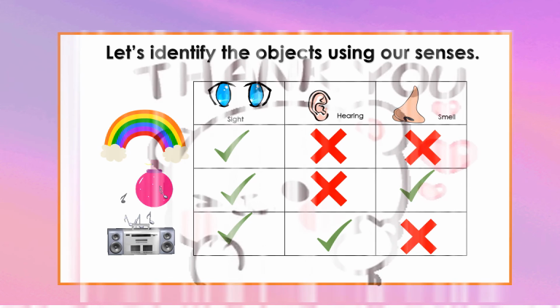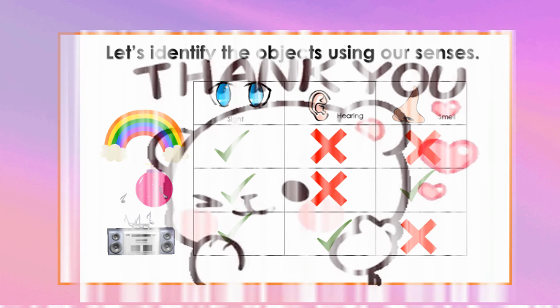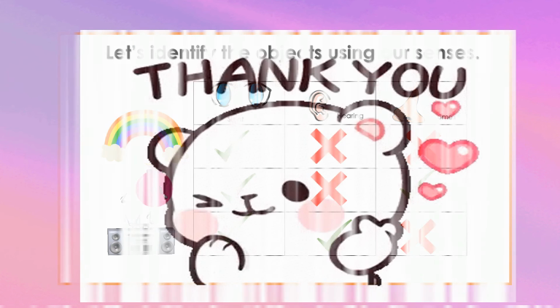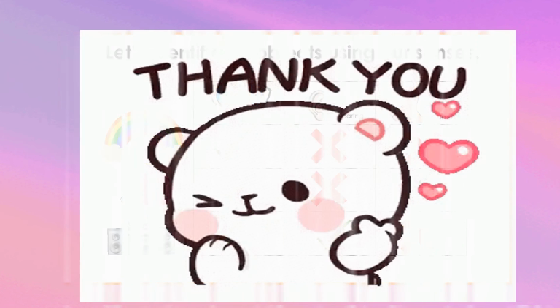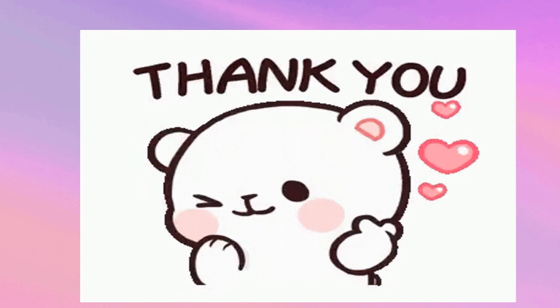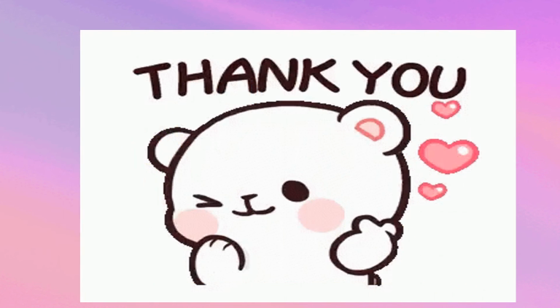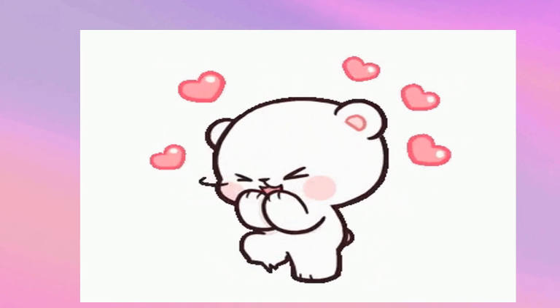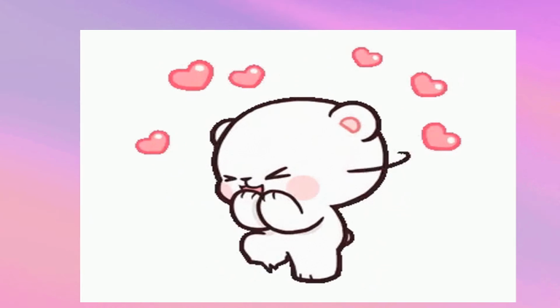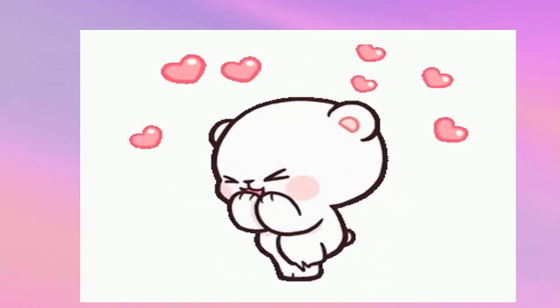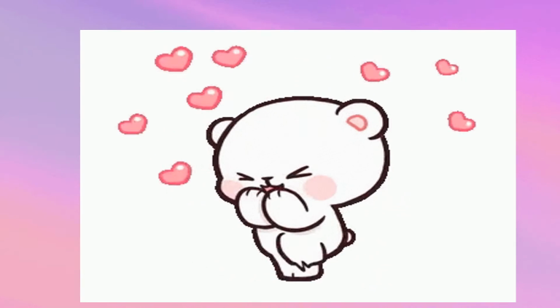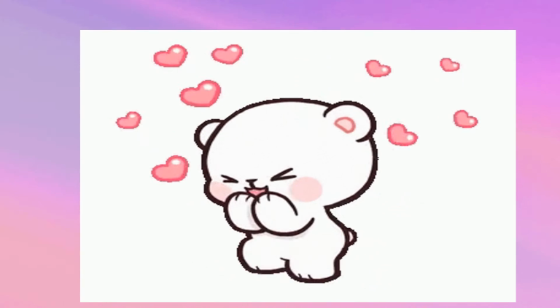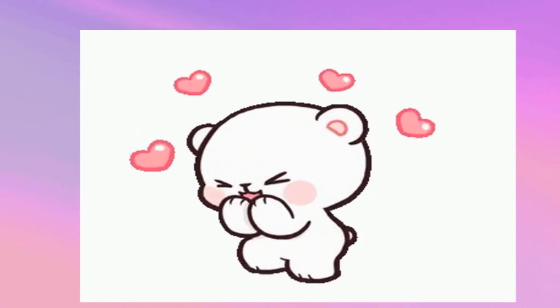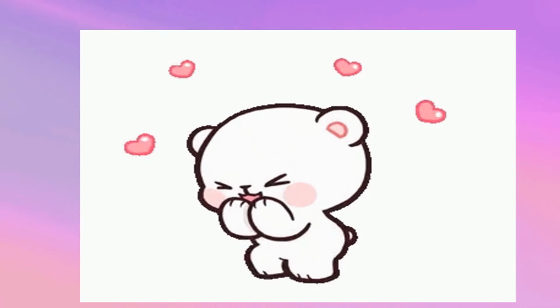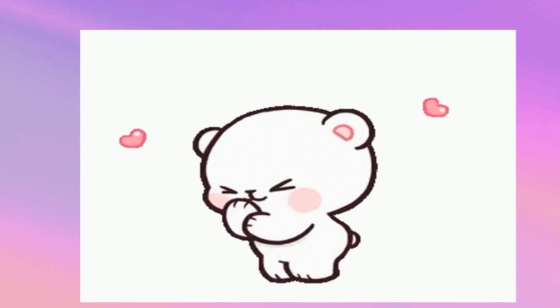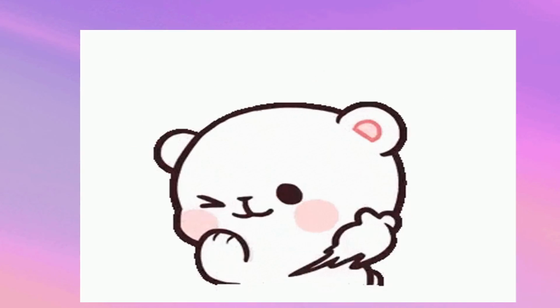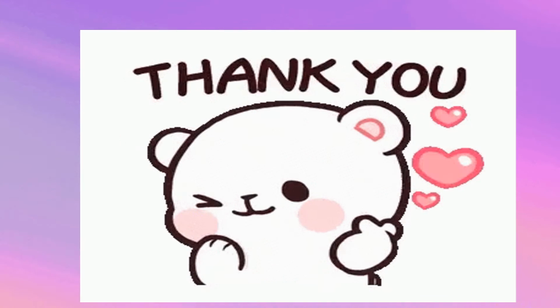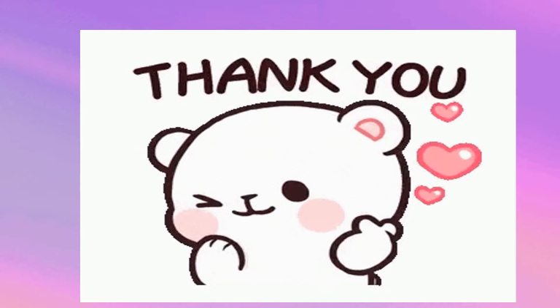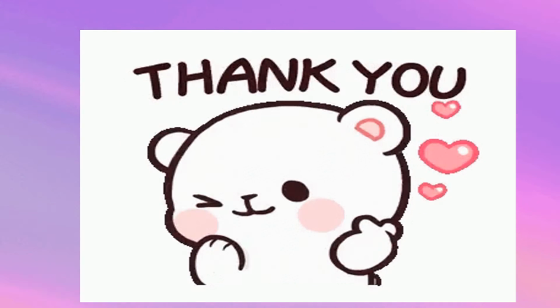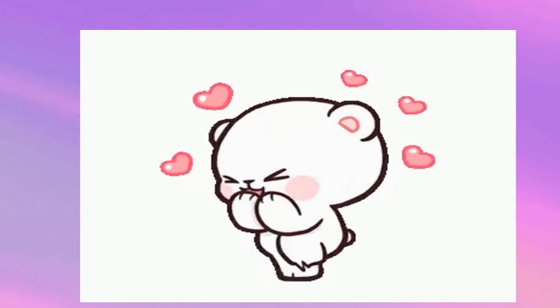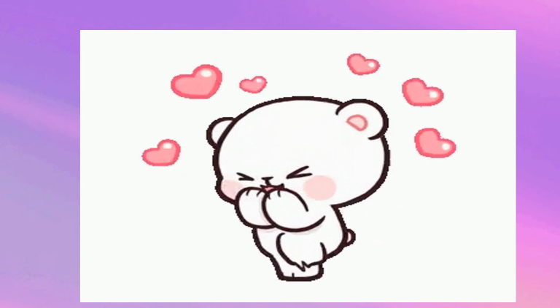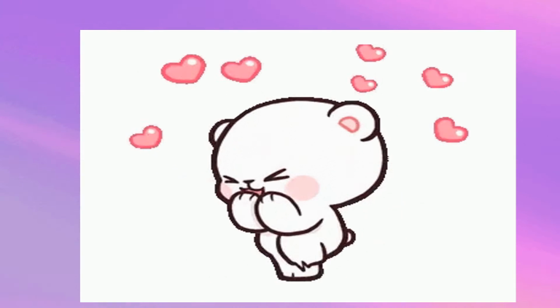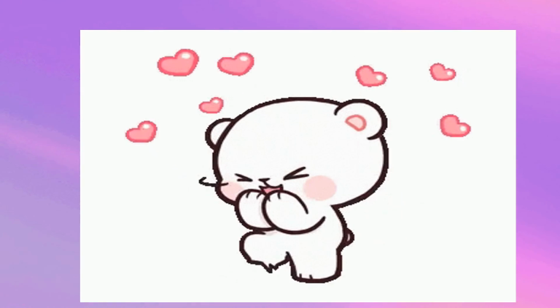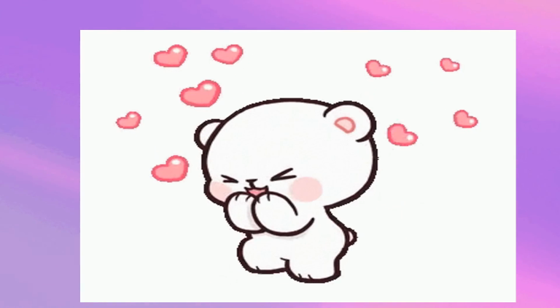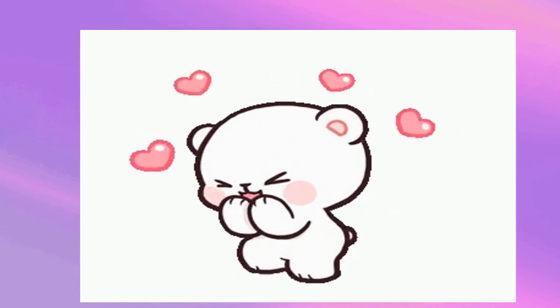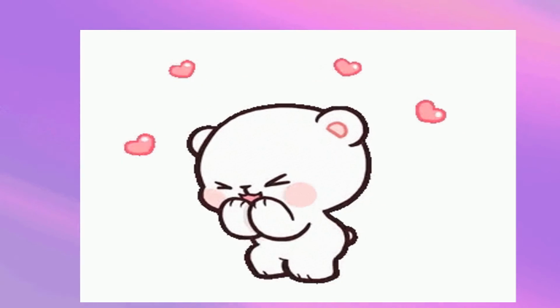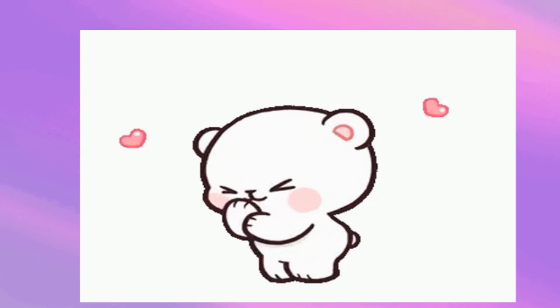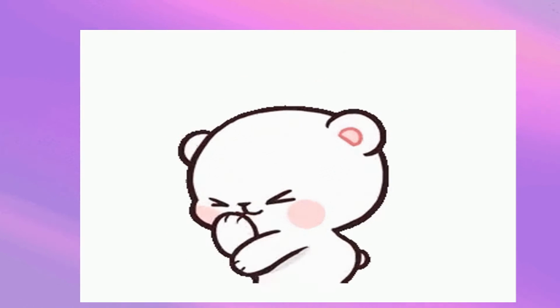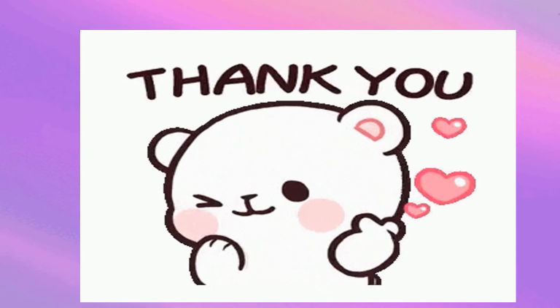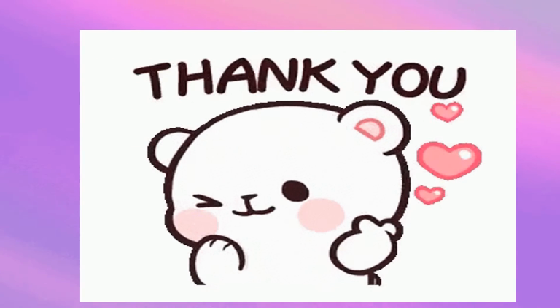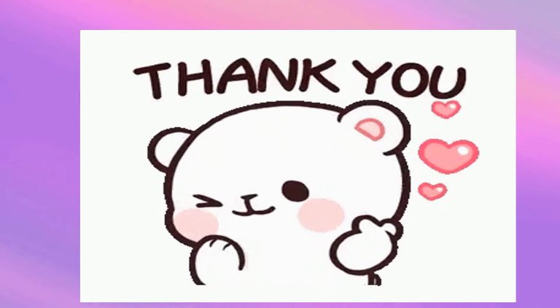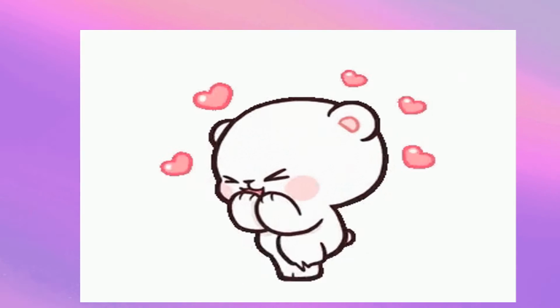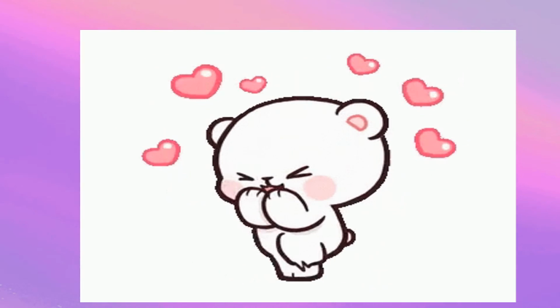That's all for today, kids. See you next time! Bye bye!